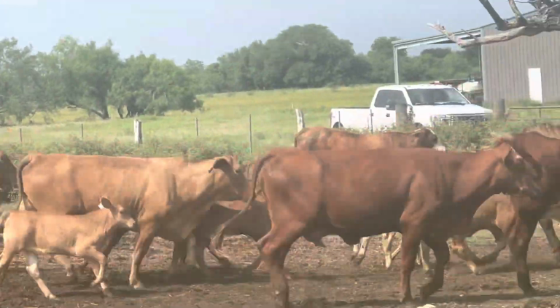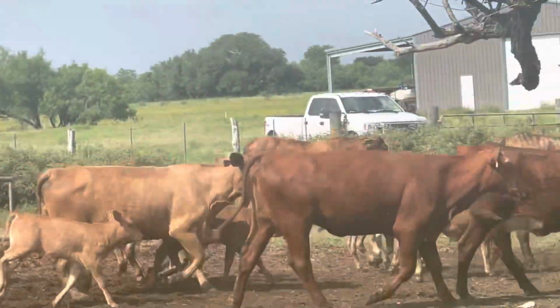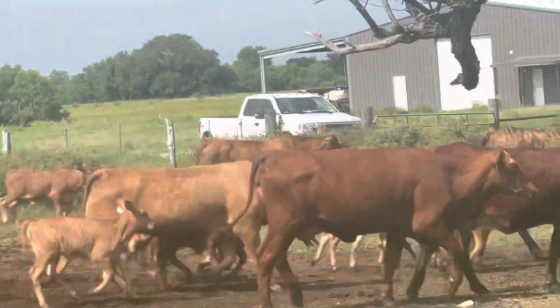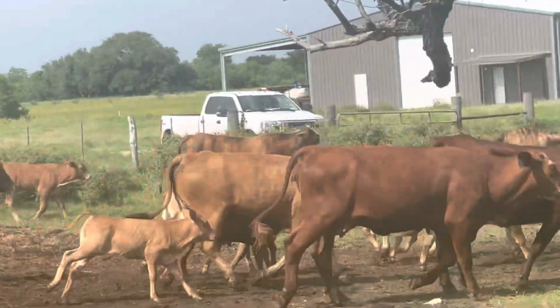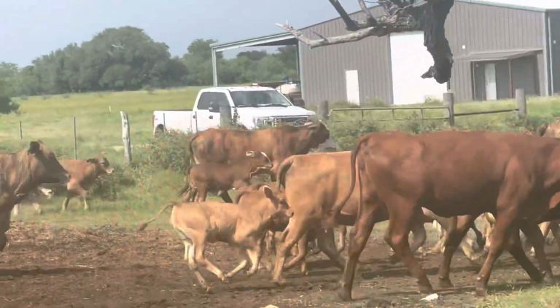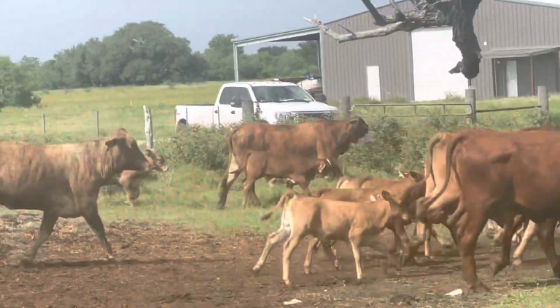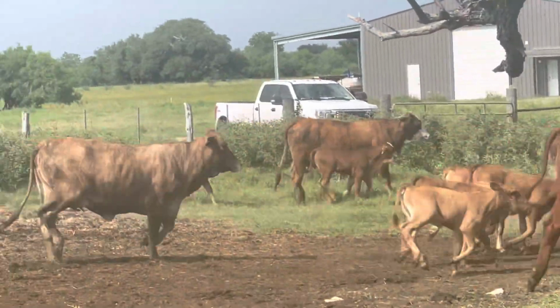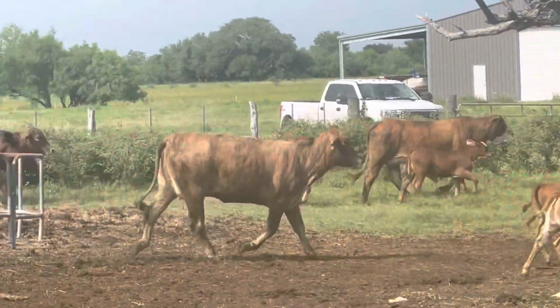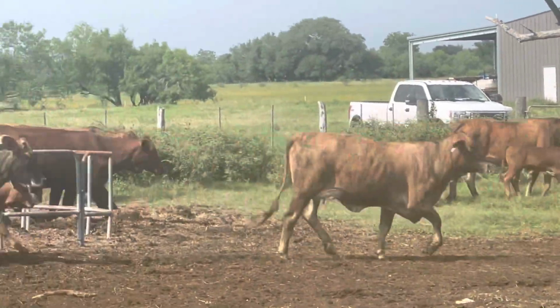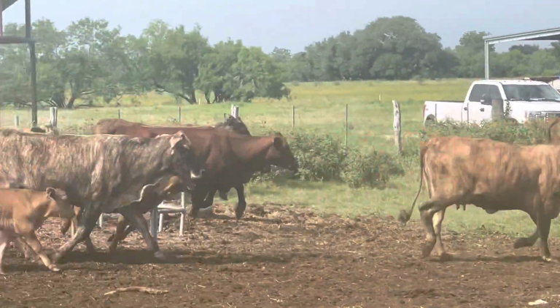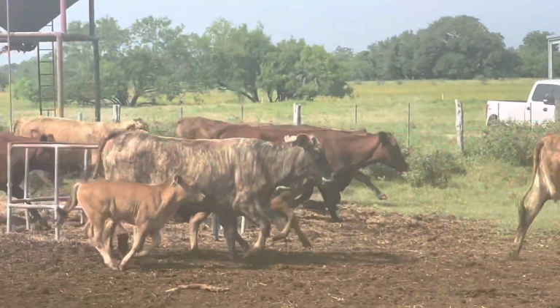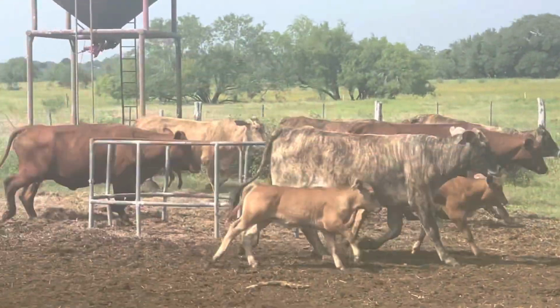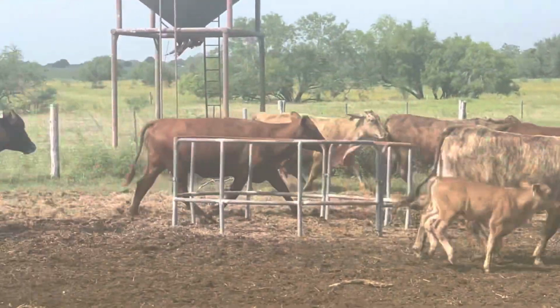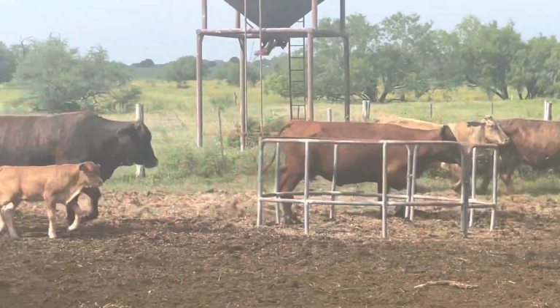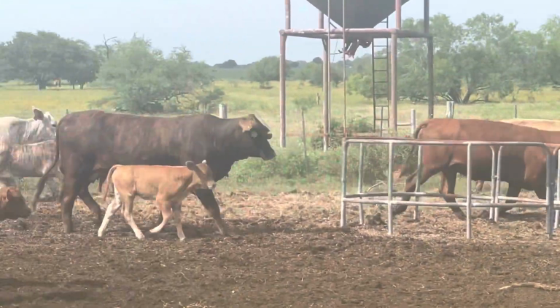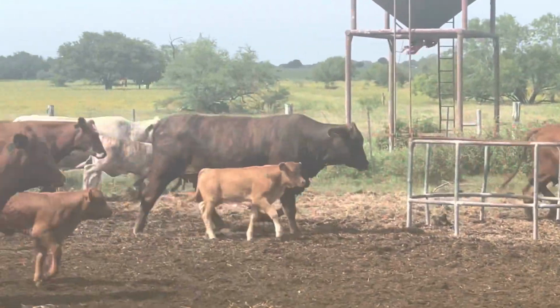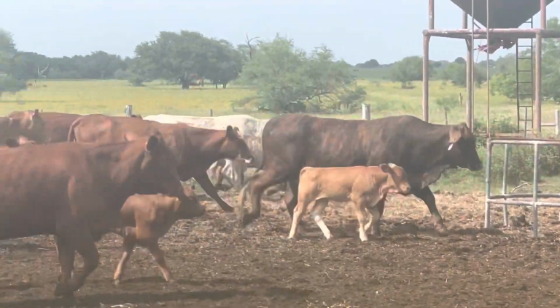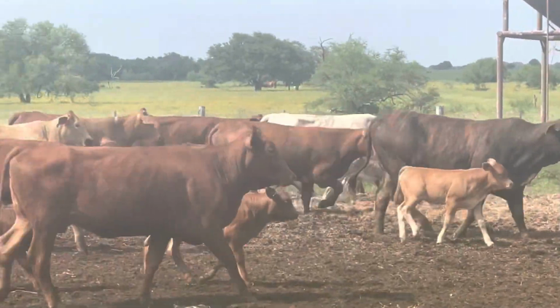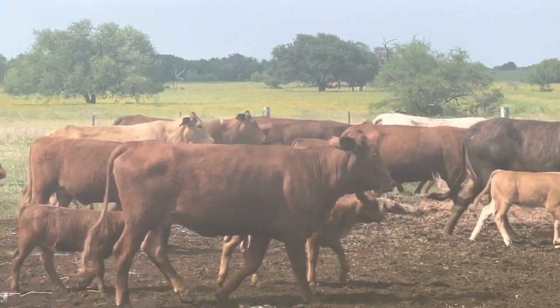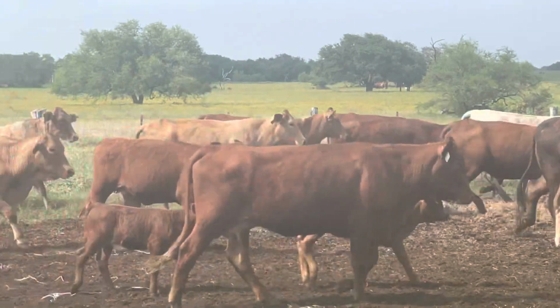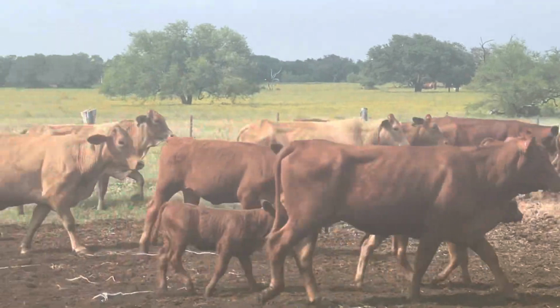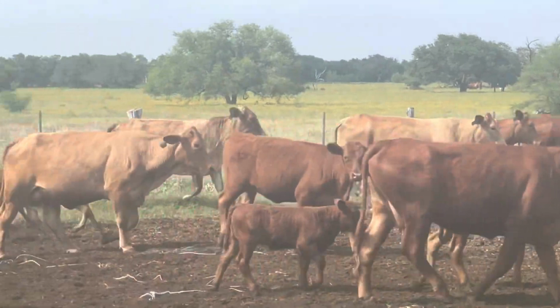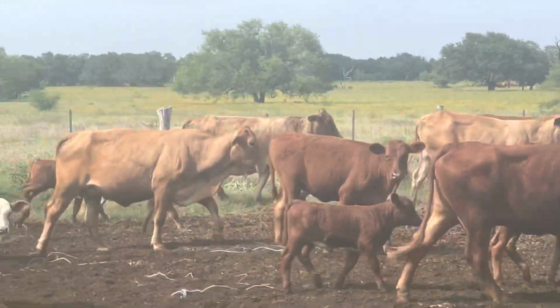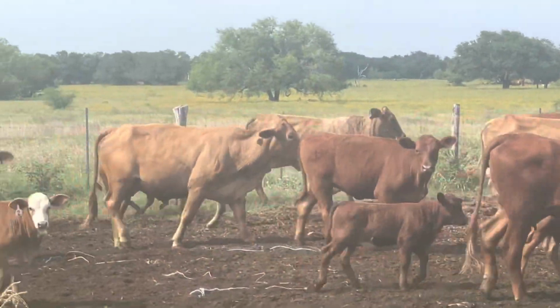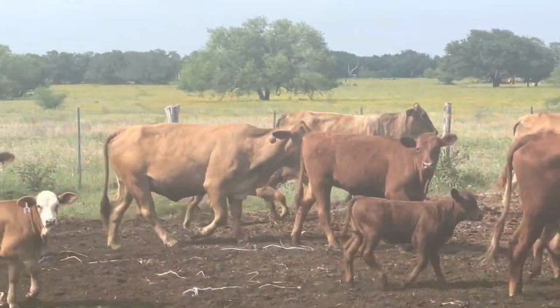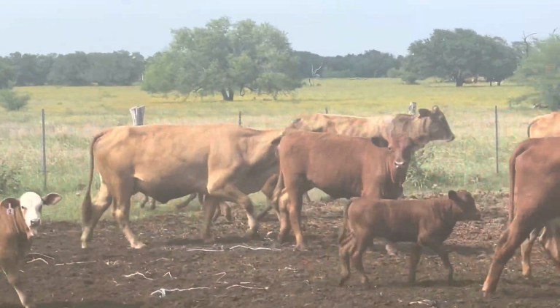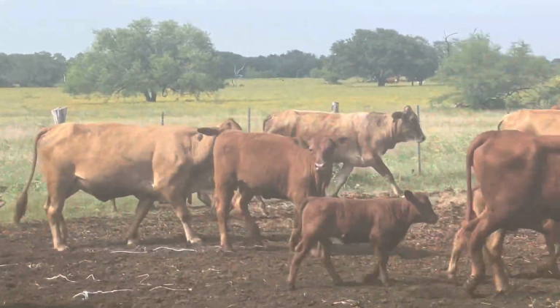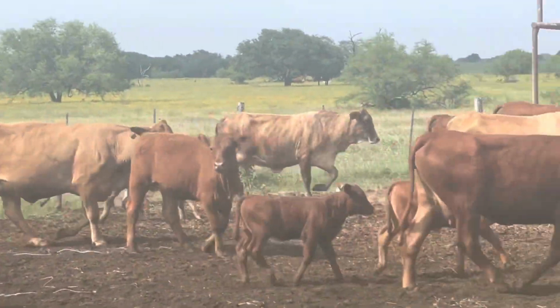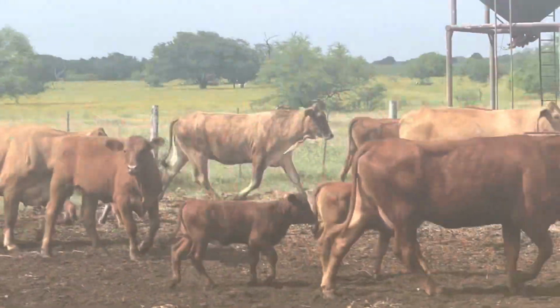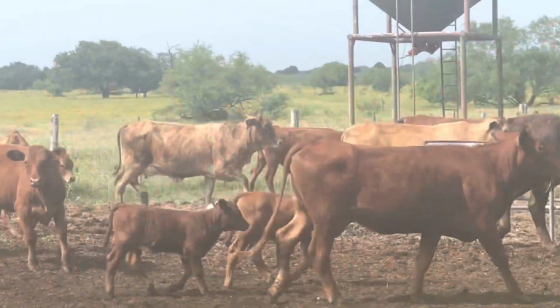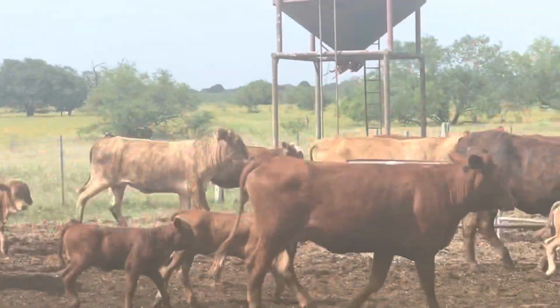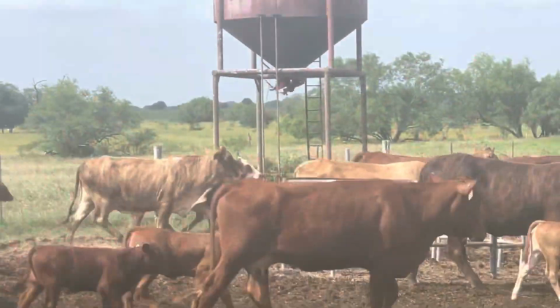Put your embryos in these ladies. The embryos fall in love with these cows. They're so sexy.